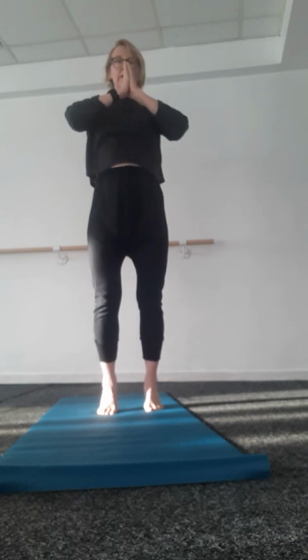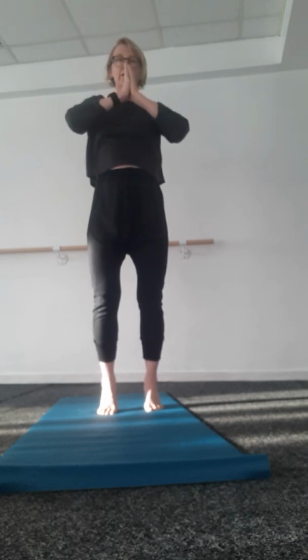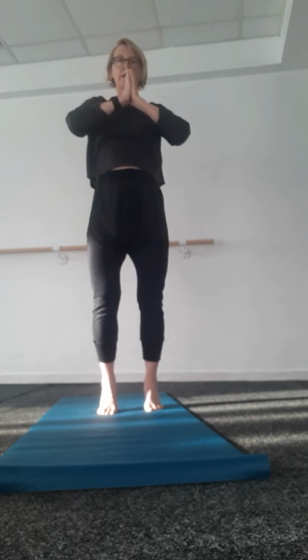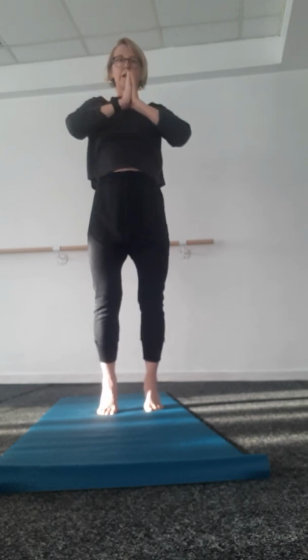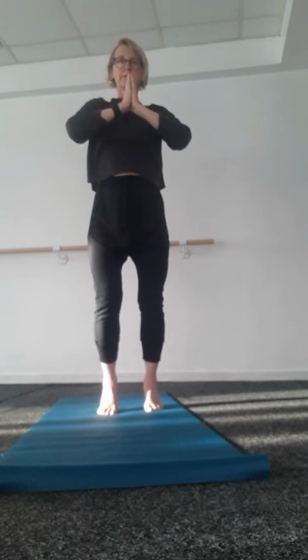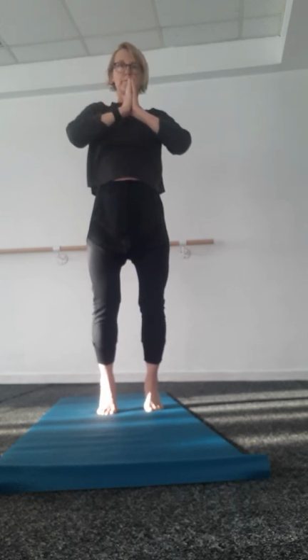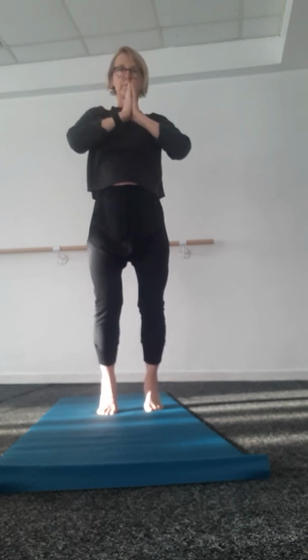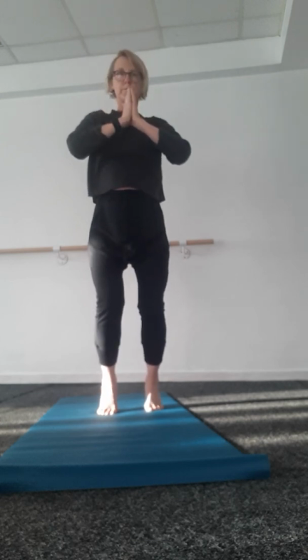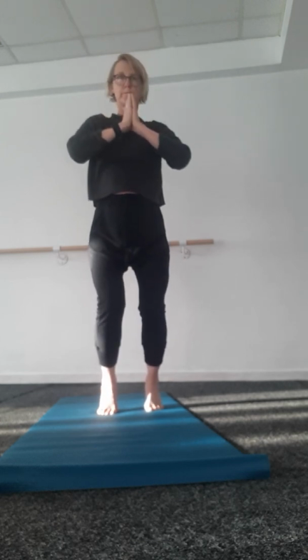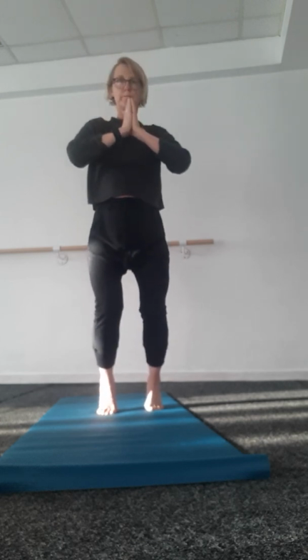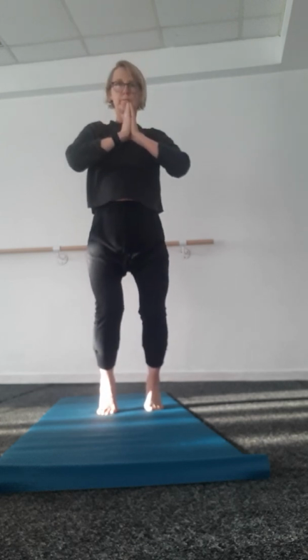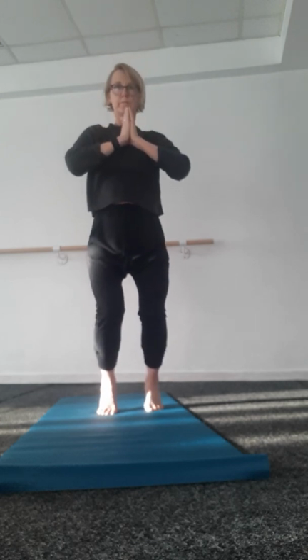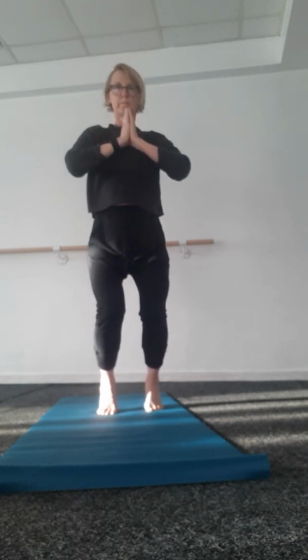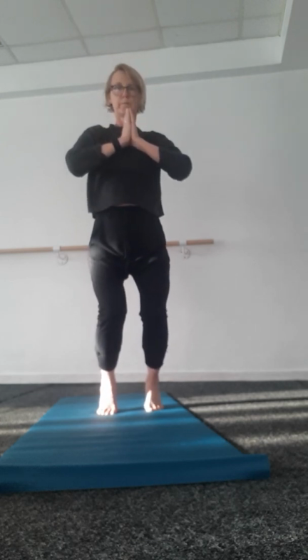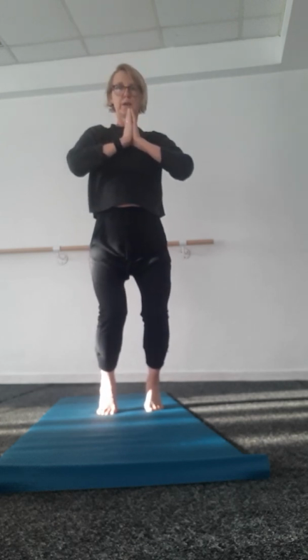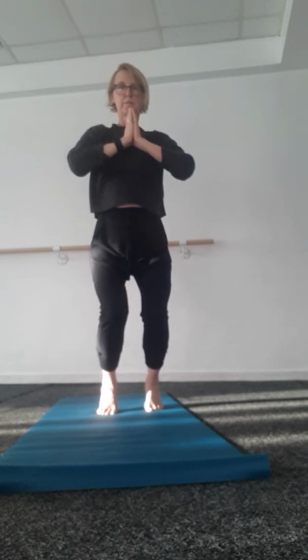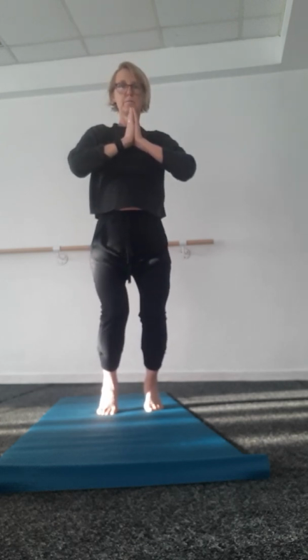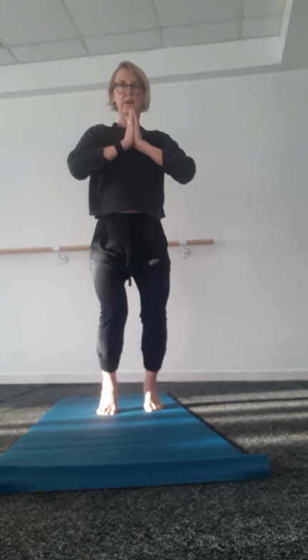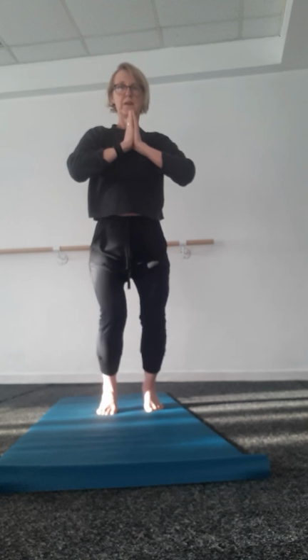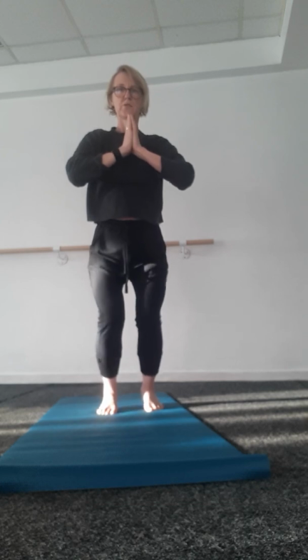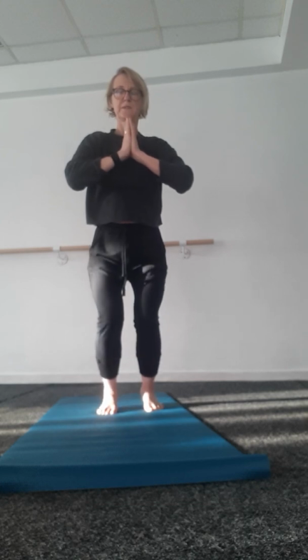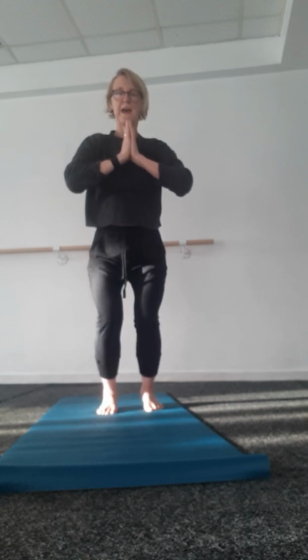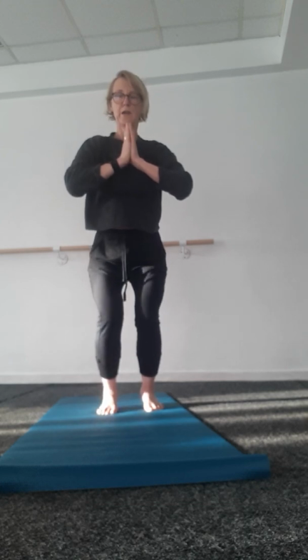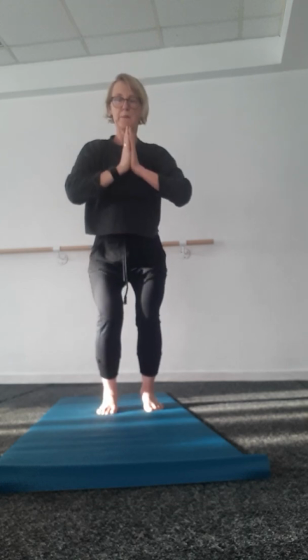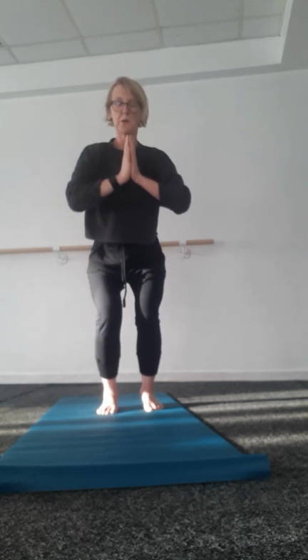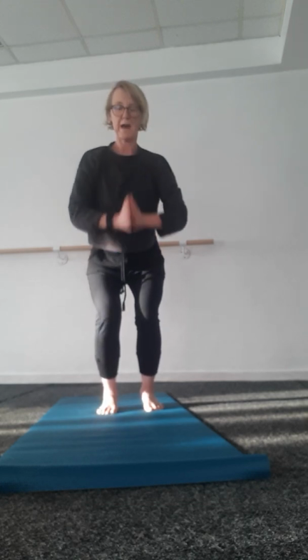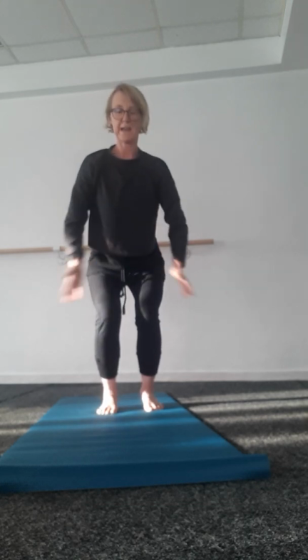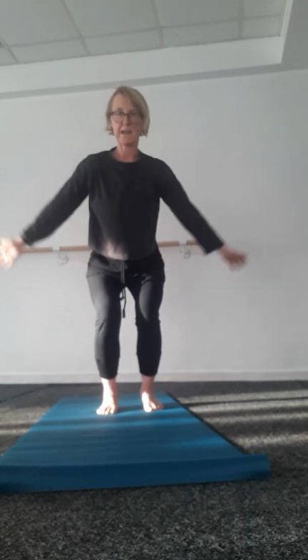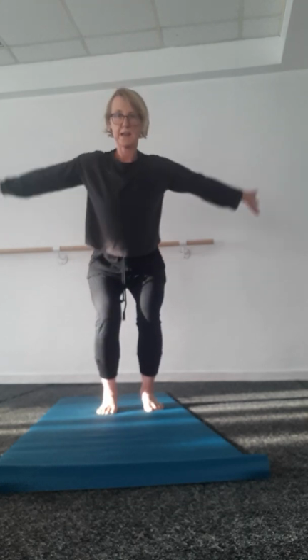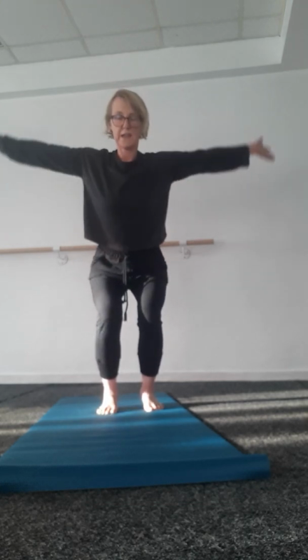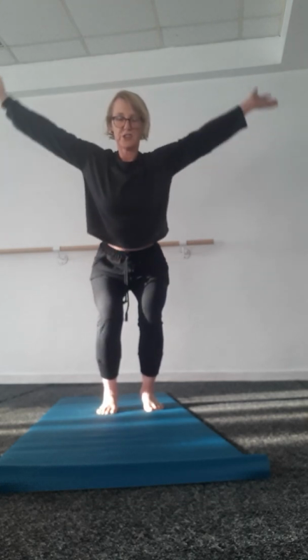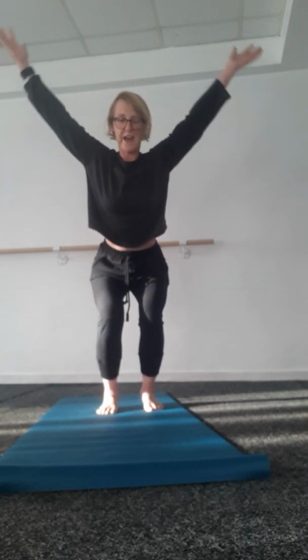Toes, knees, heels come down, hips come back into chair.